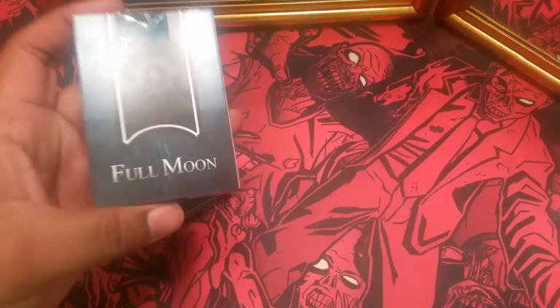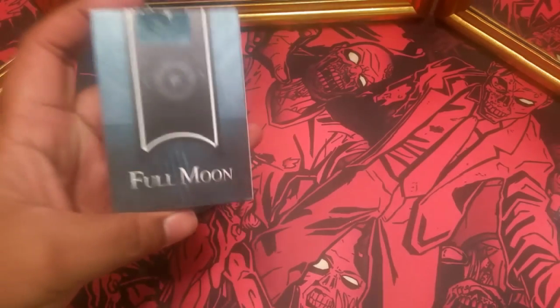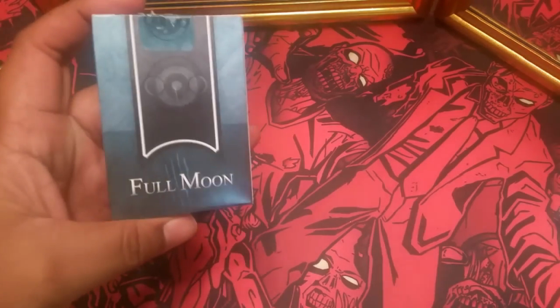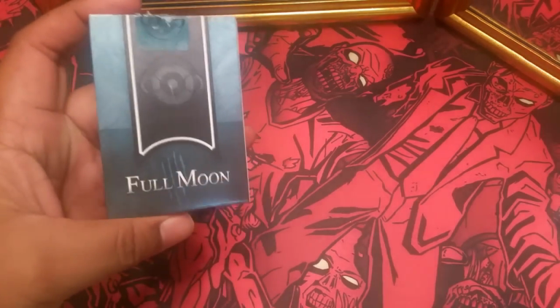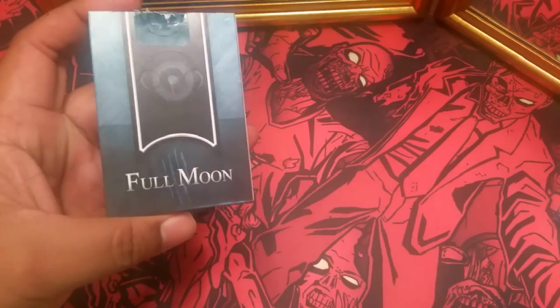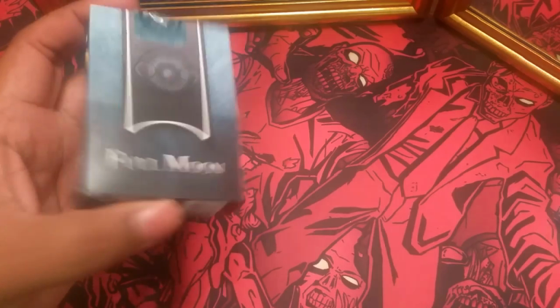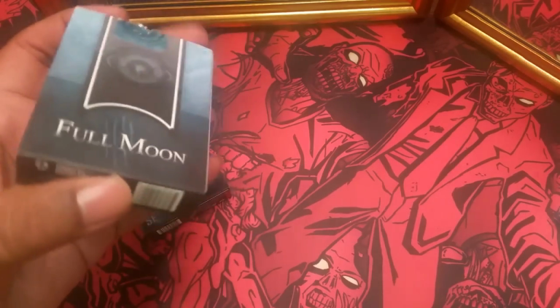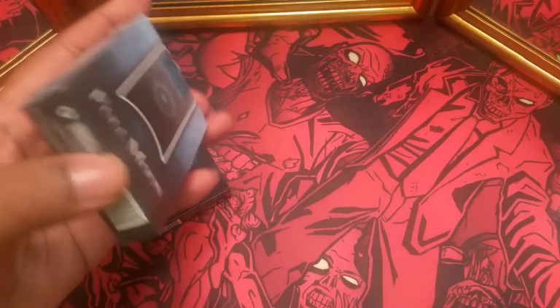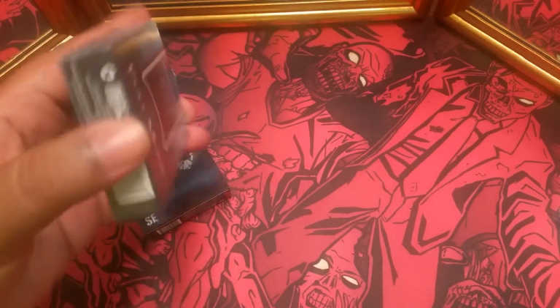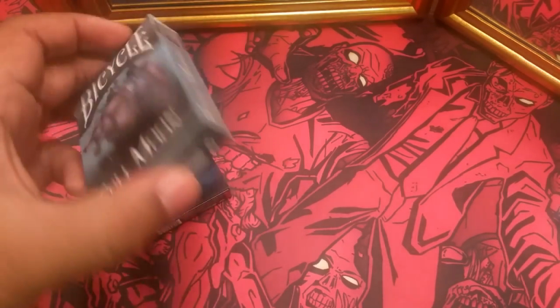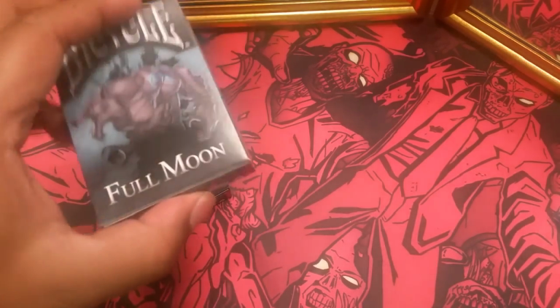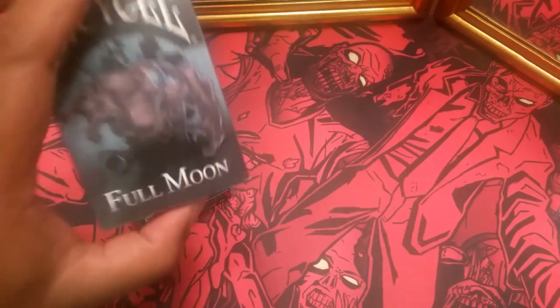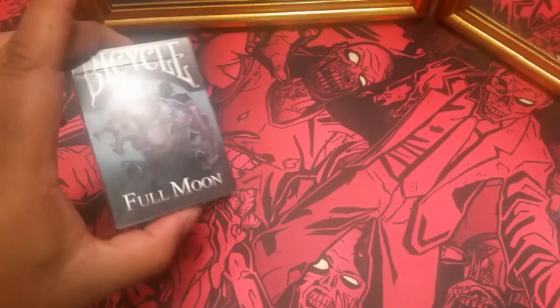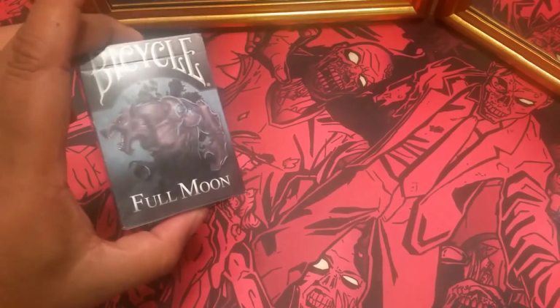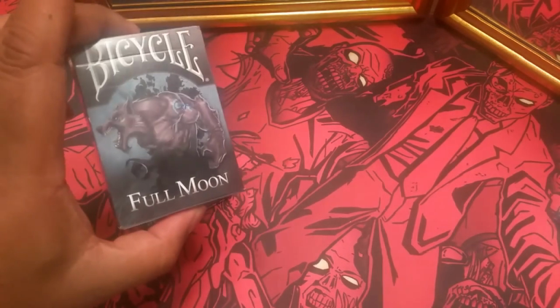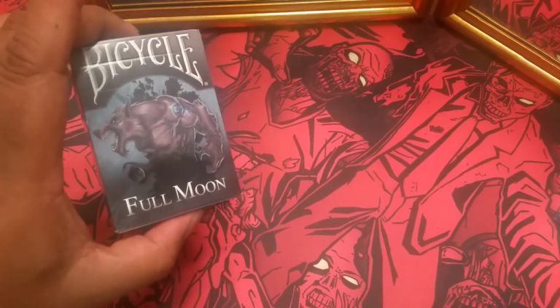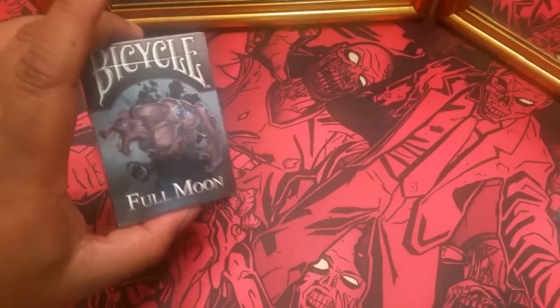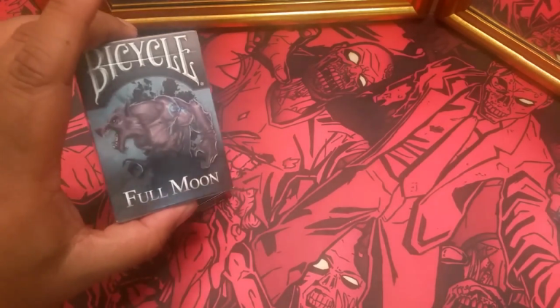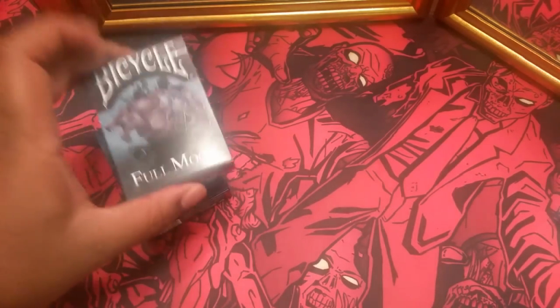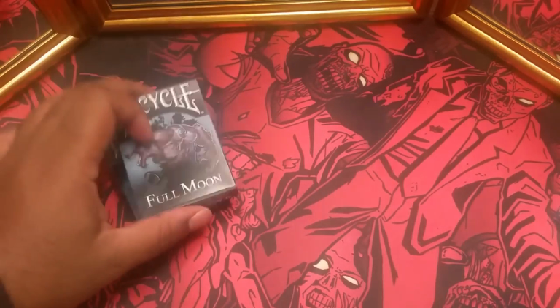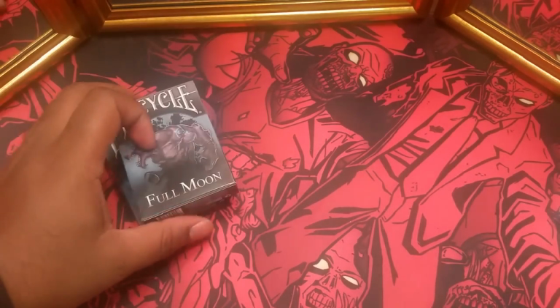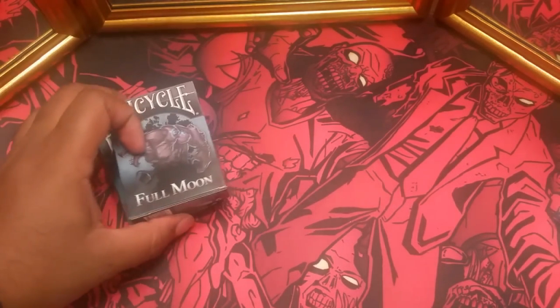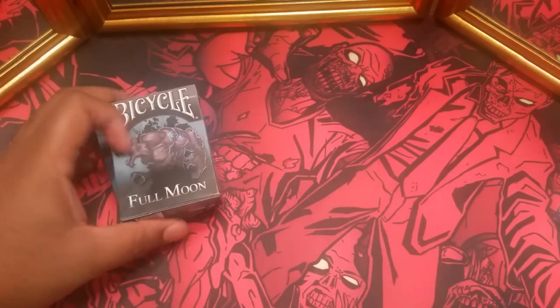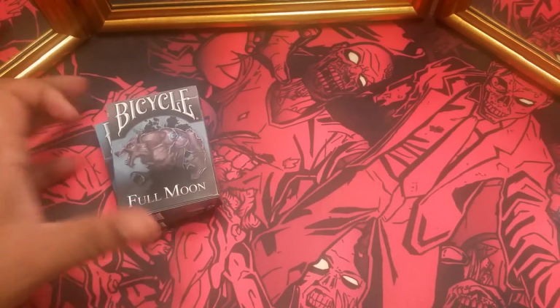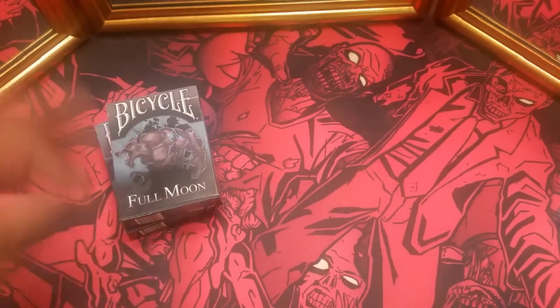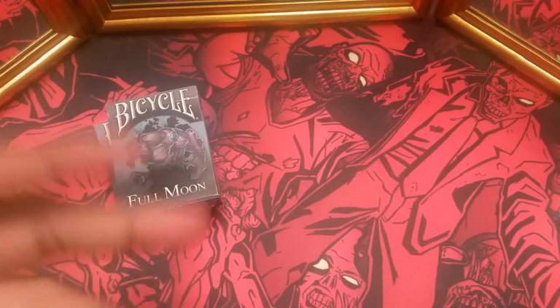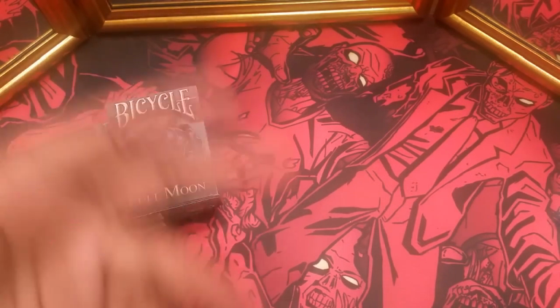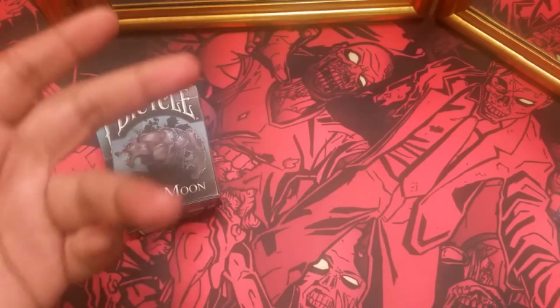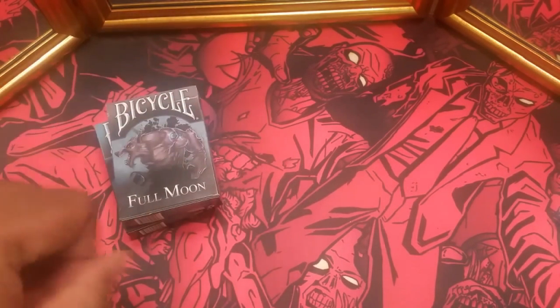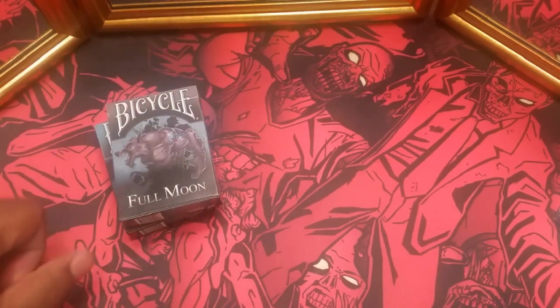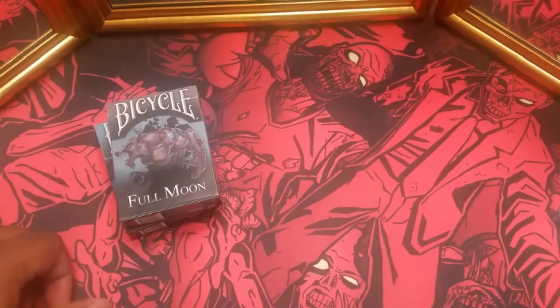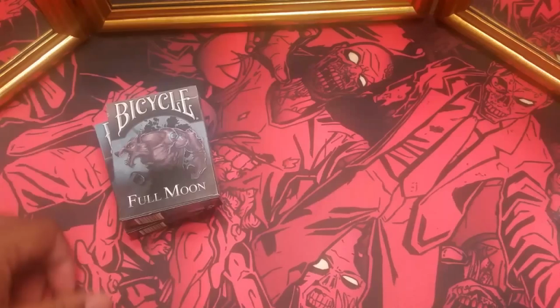Now this was a Kickstarter campaign, but if there is a link, I will leave it to where you can purchase them now.